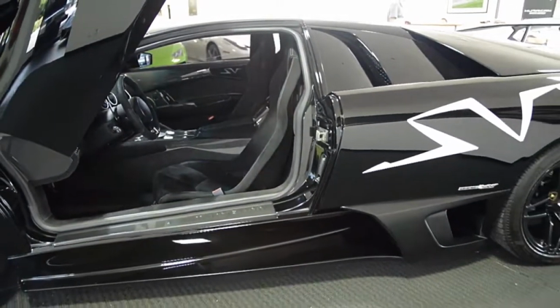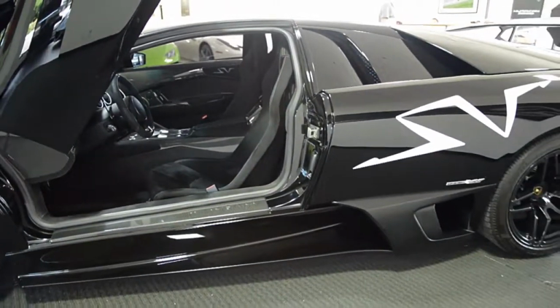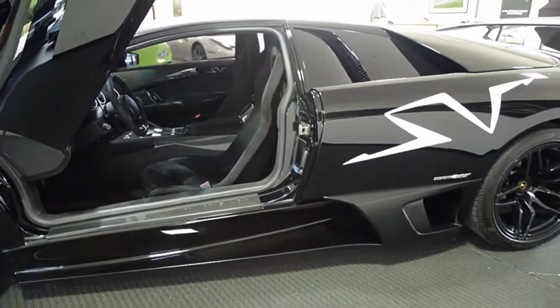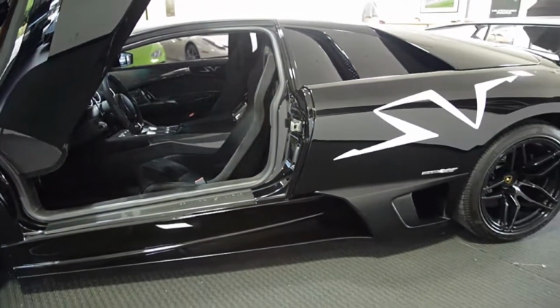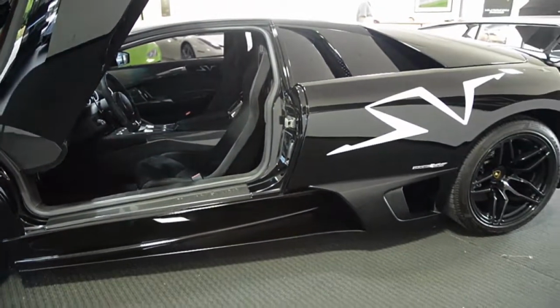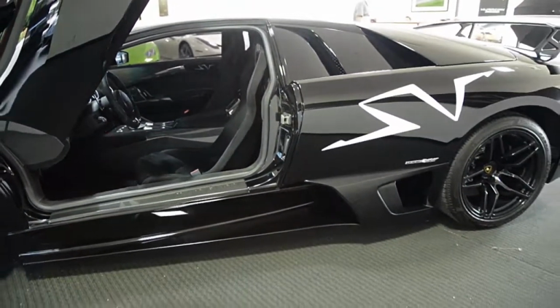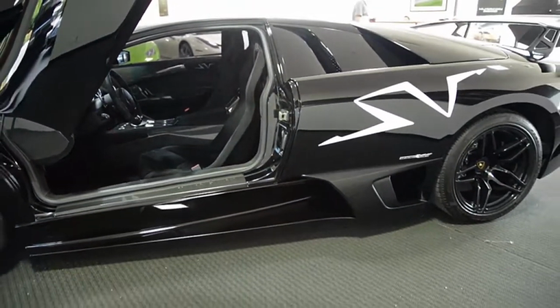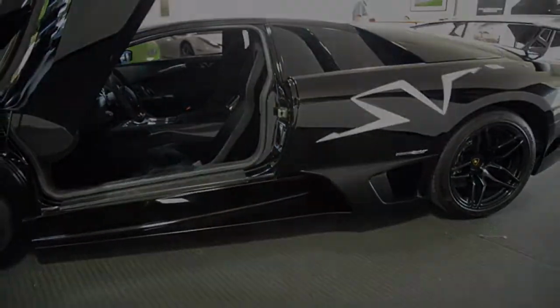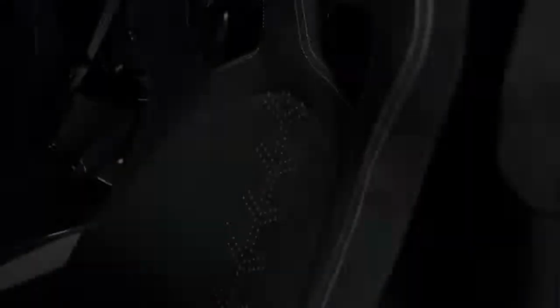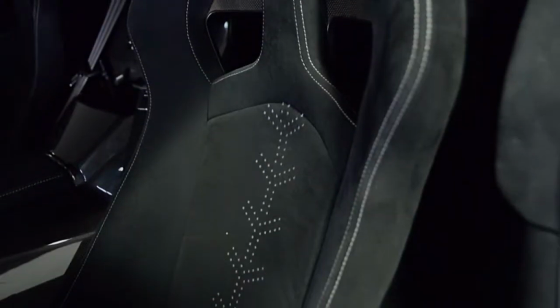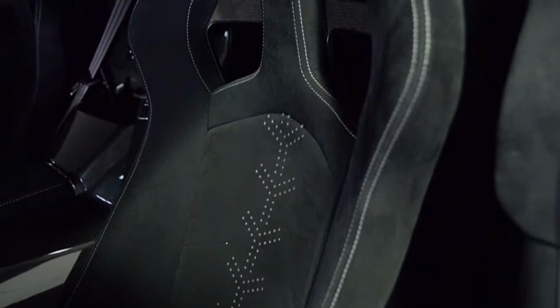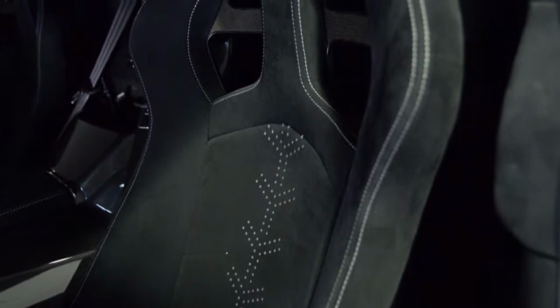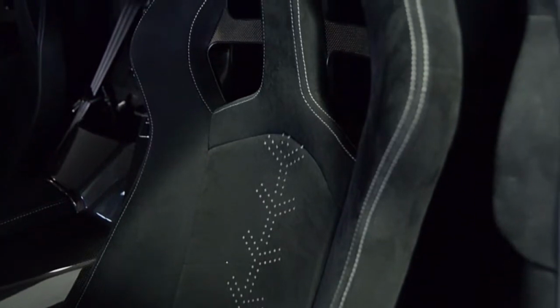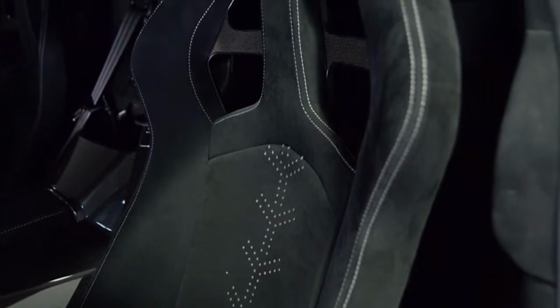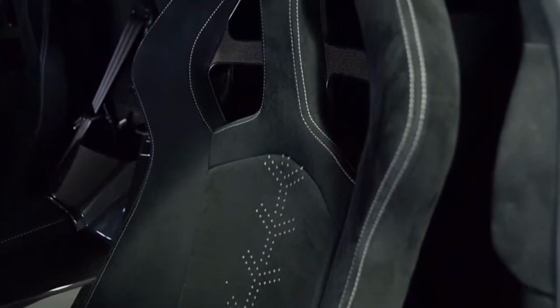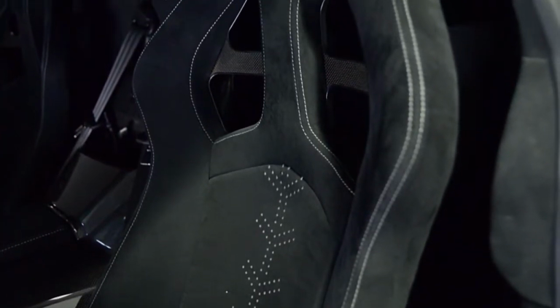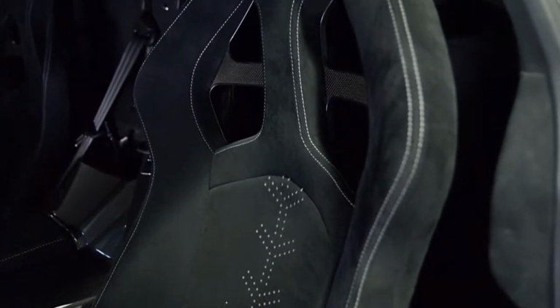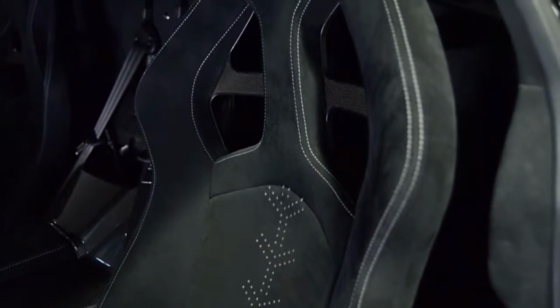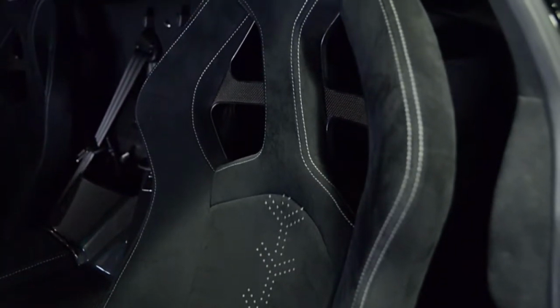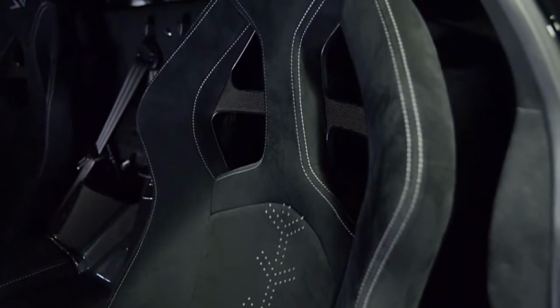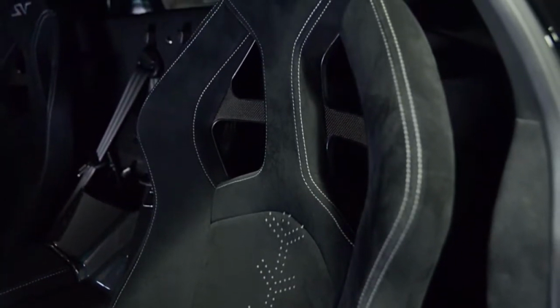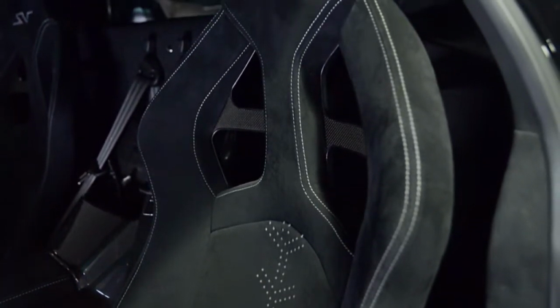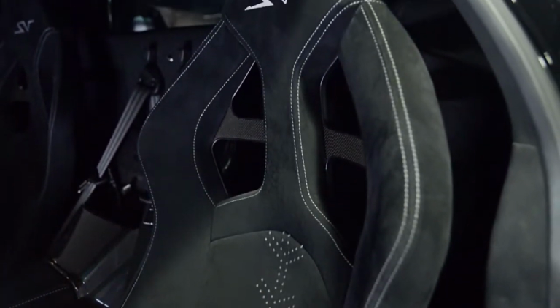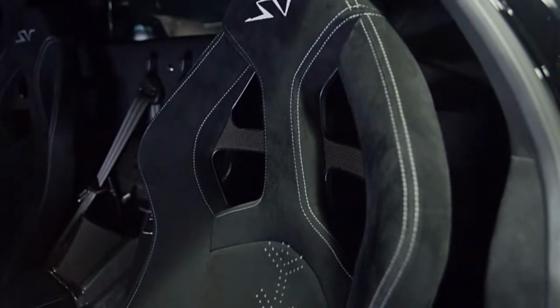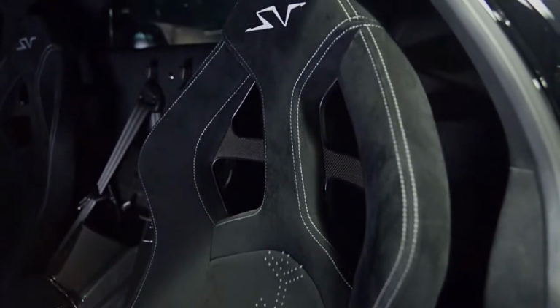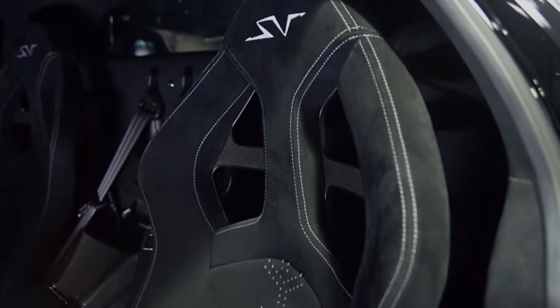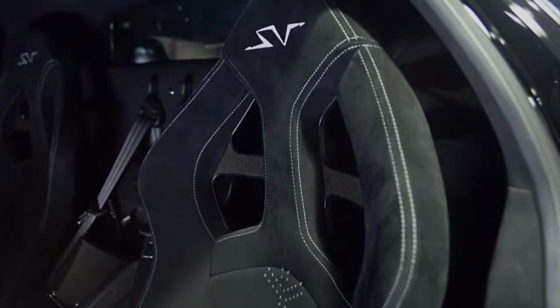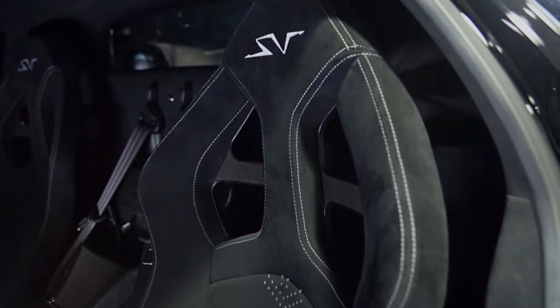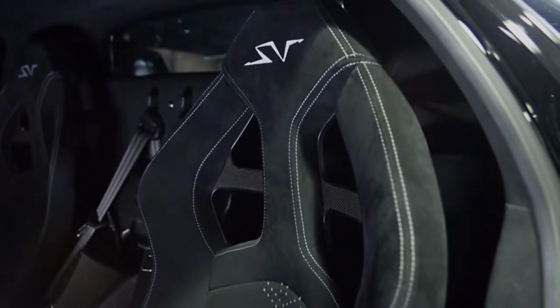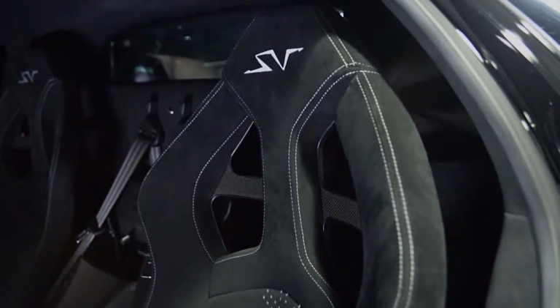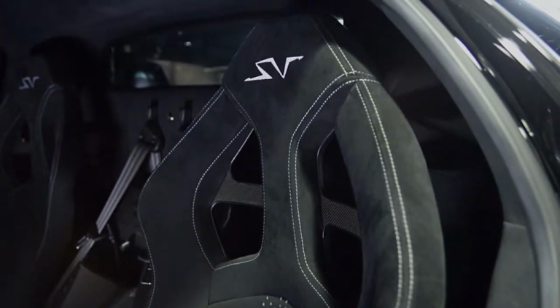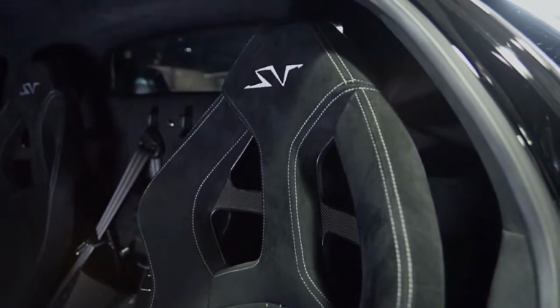This car is finished in a beautiful Nero Aldebaran exterior color, with a Nero Superveloce interior featuring carbon fiber and gray contrast stitching throughout.